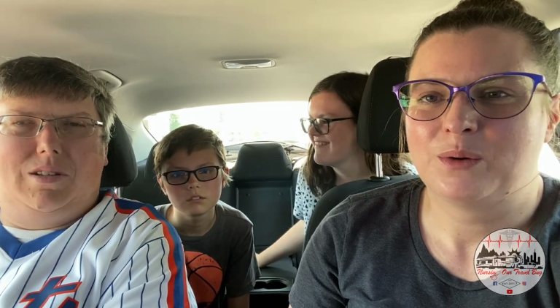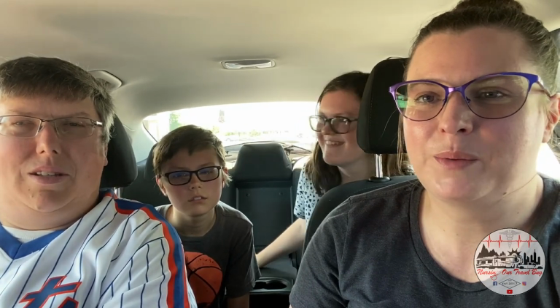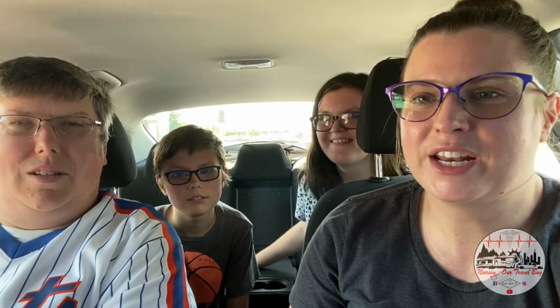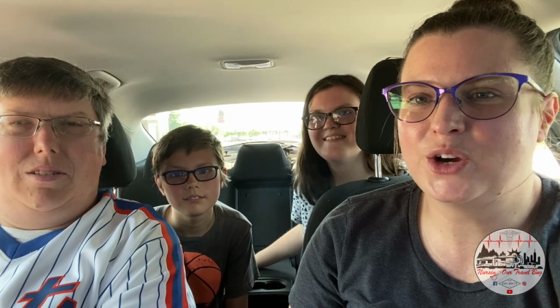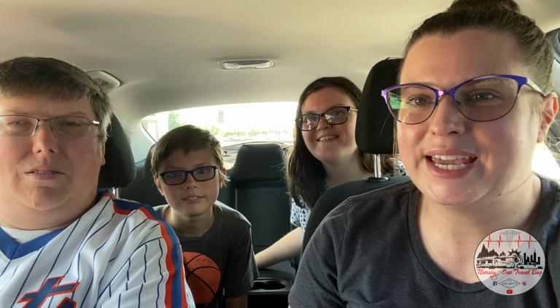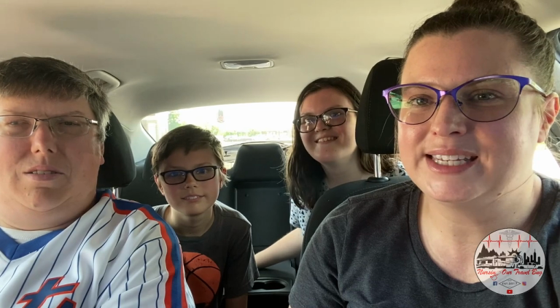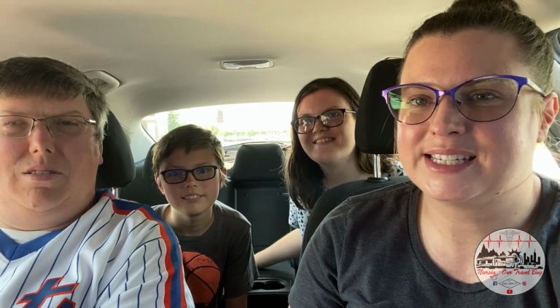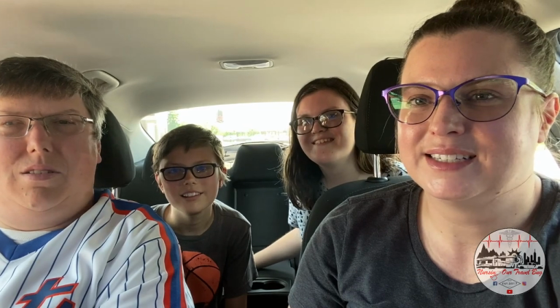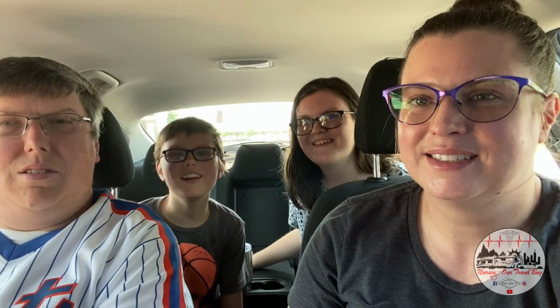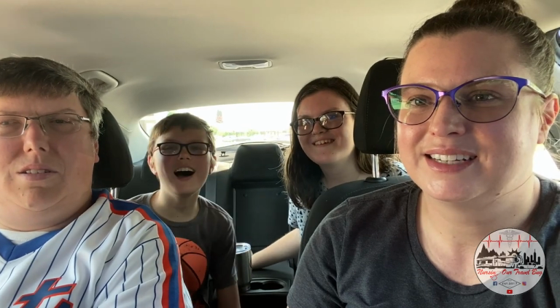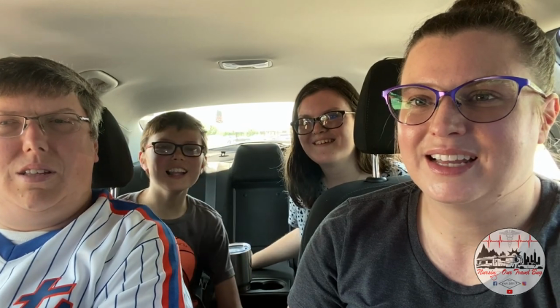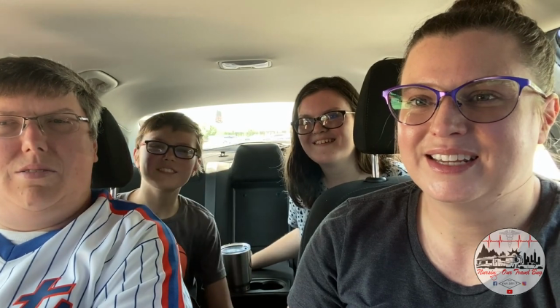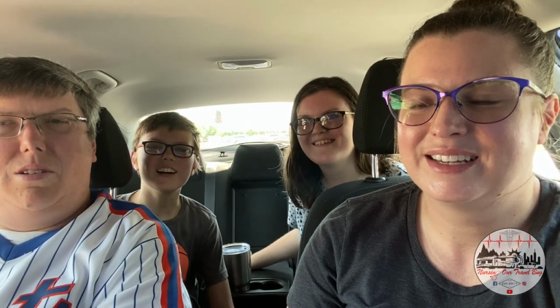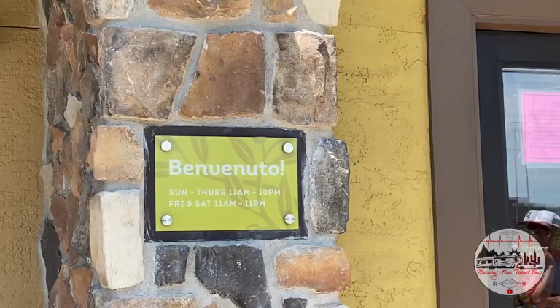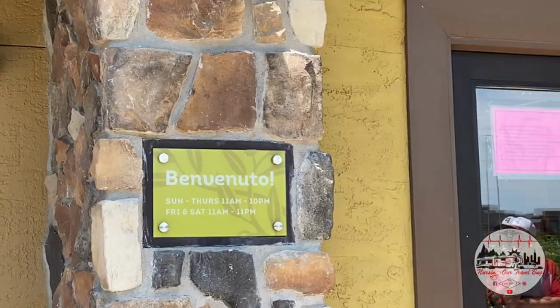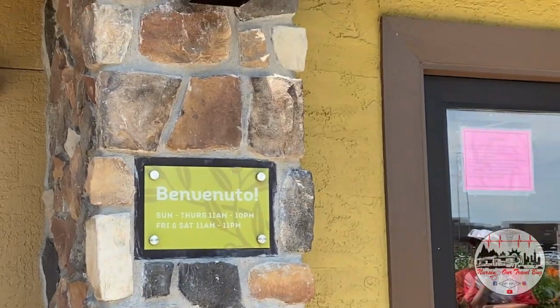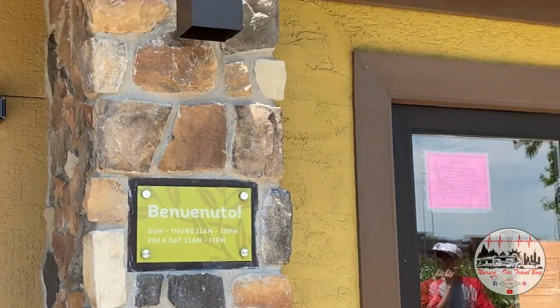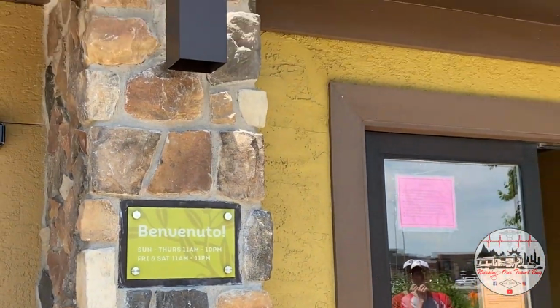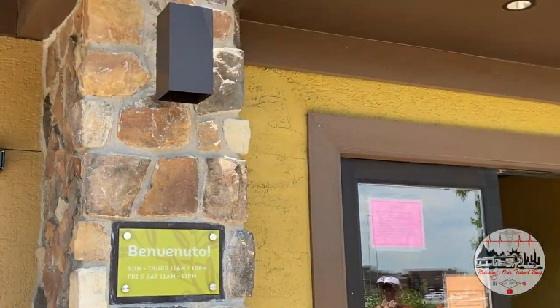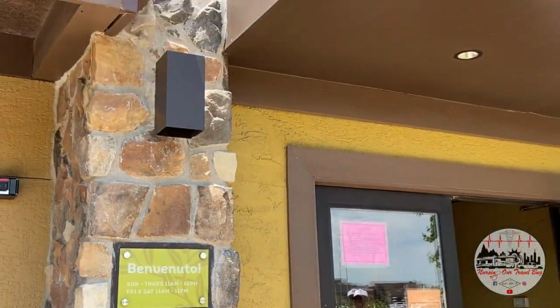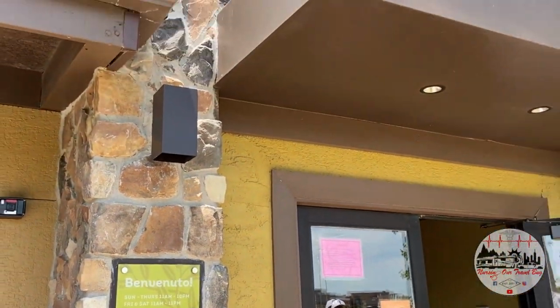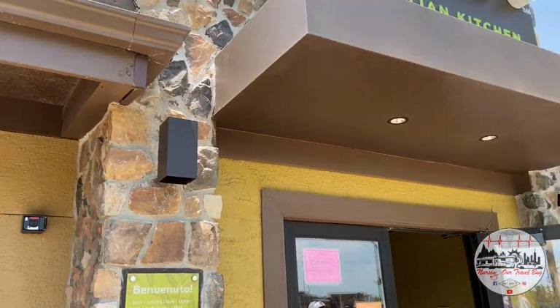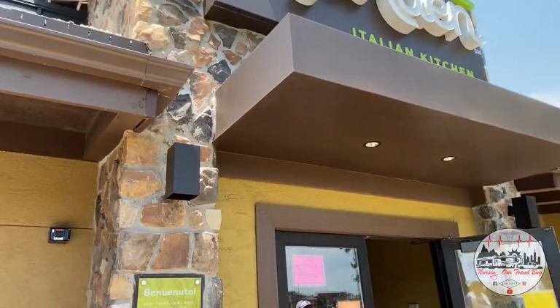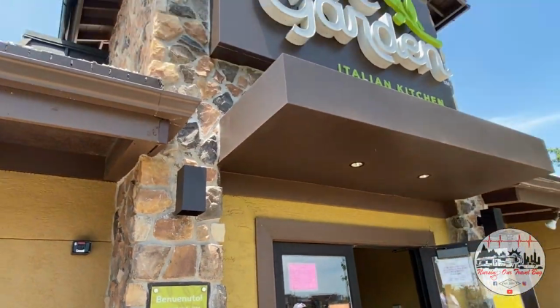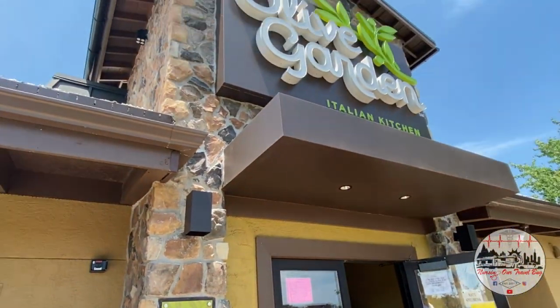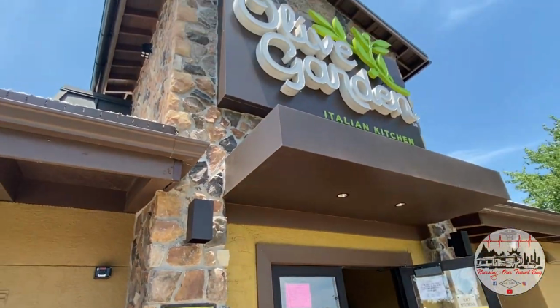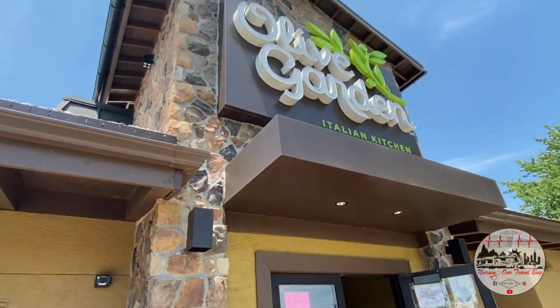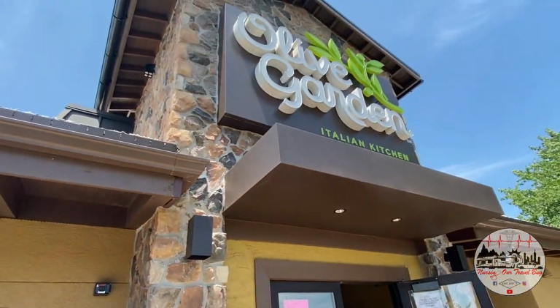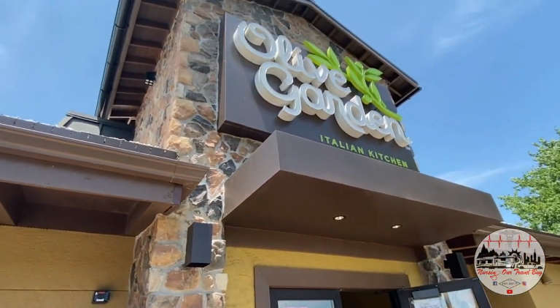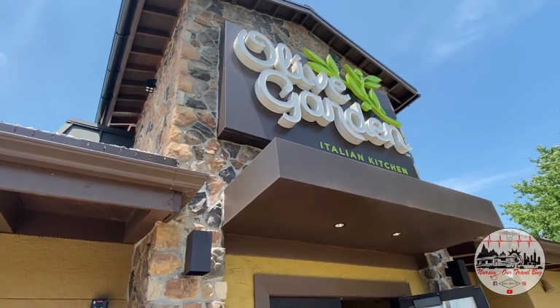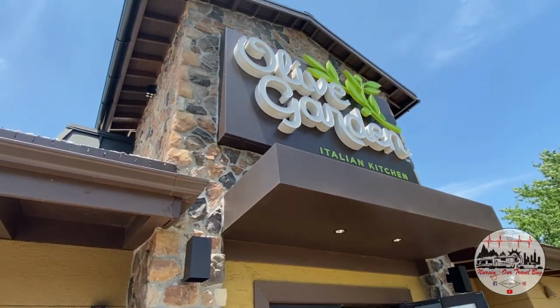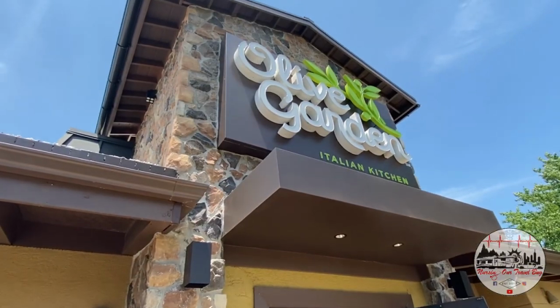What are we going to do, kids? Go to Olive Garden! Endless salad and breadsticks, here we come. Peace!